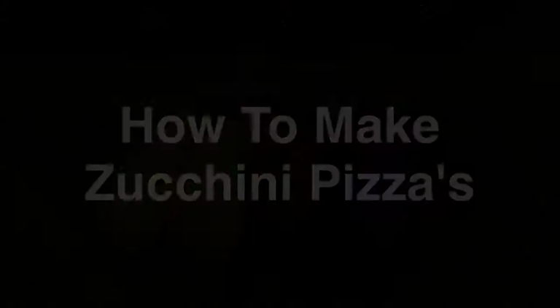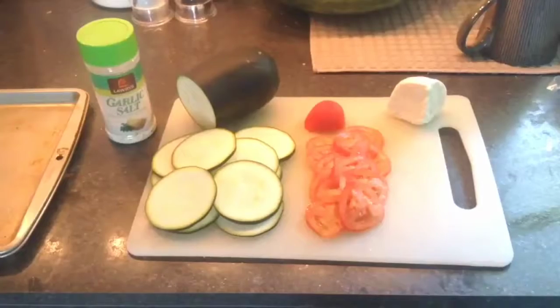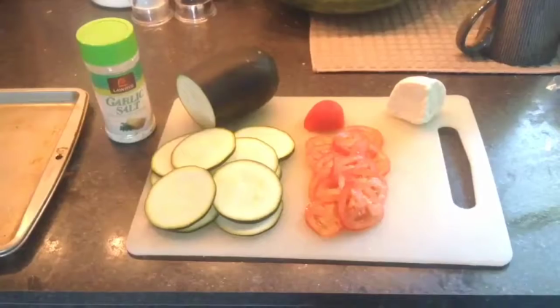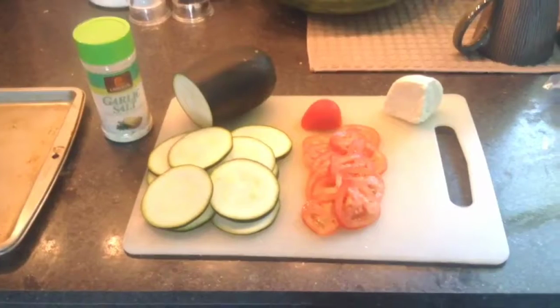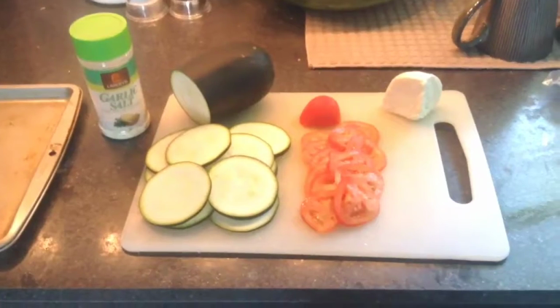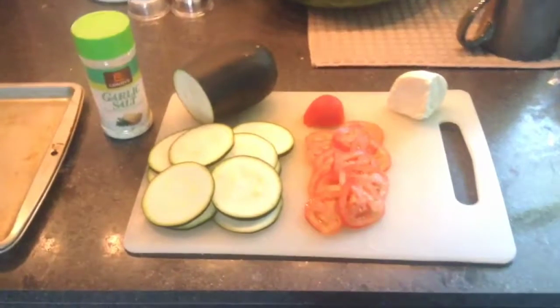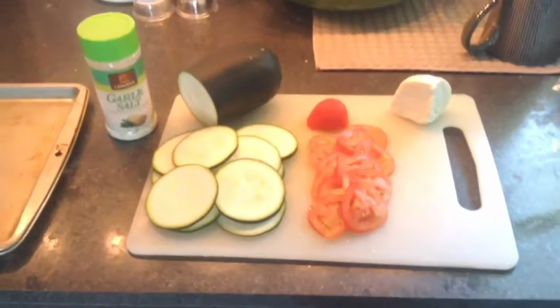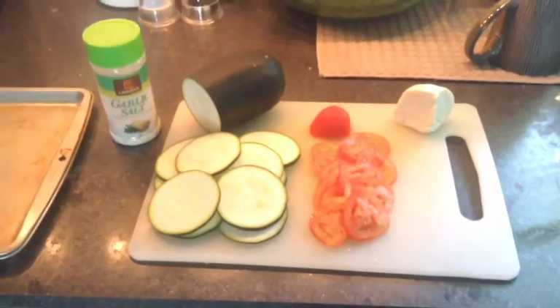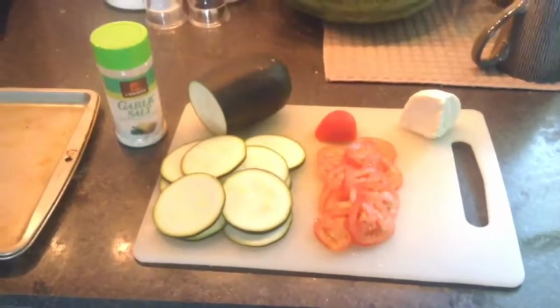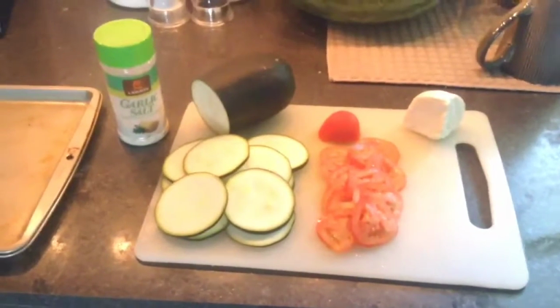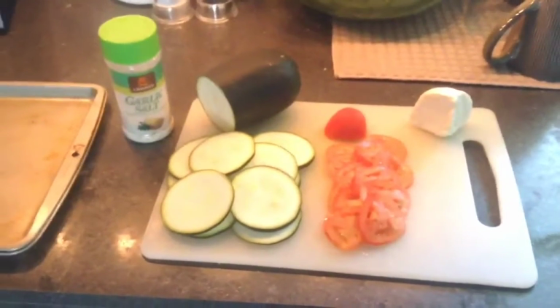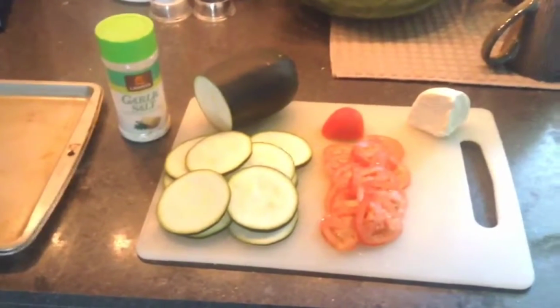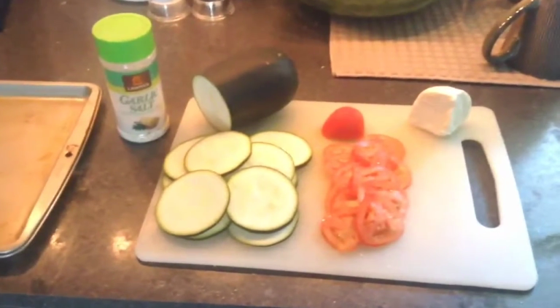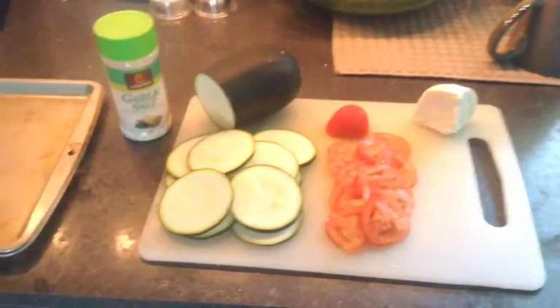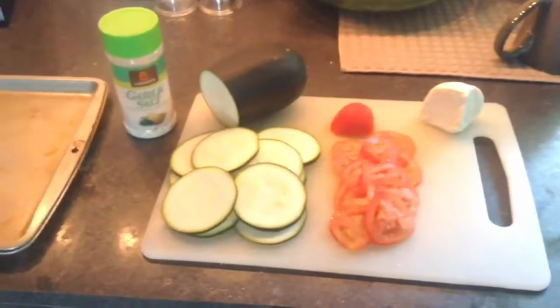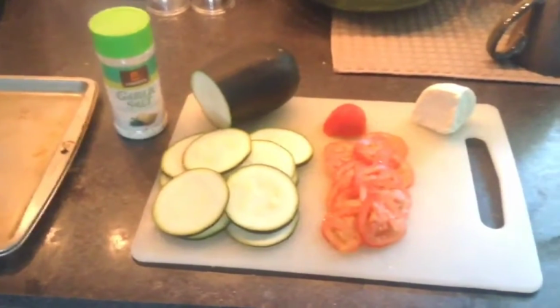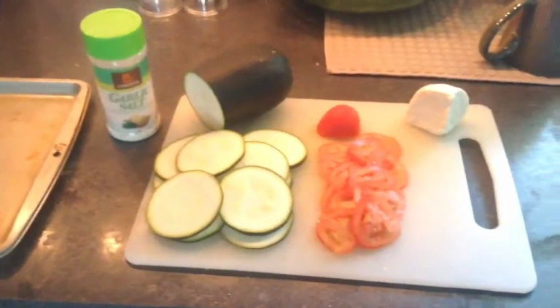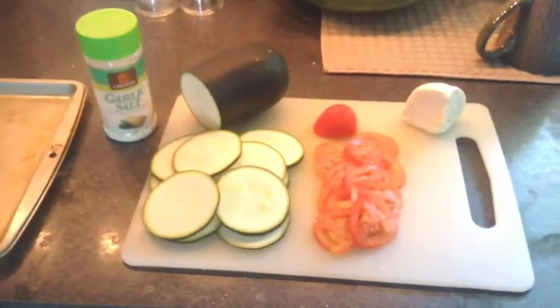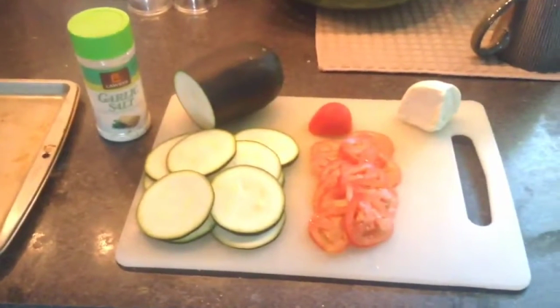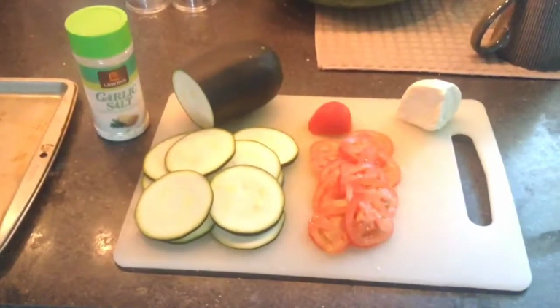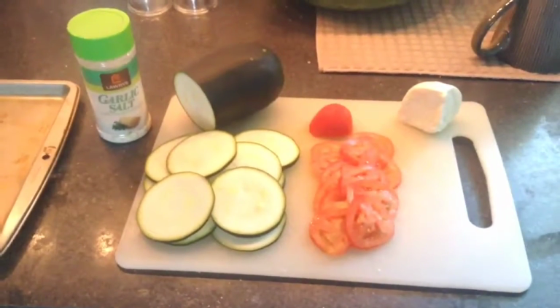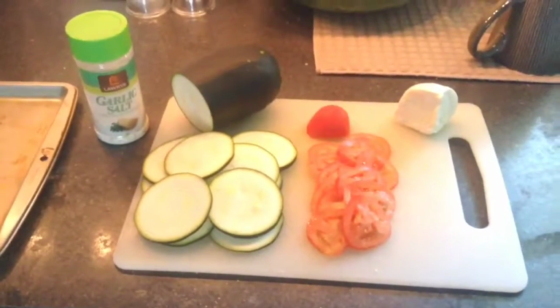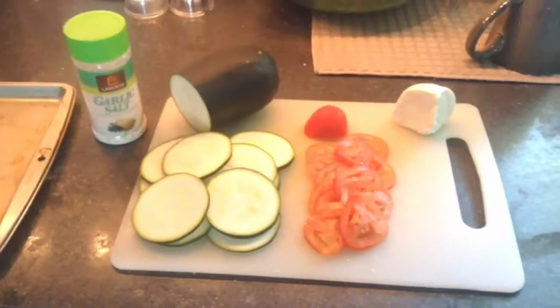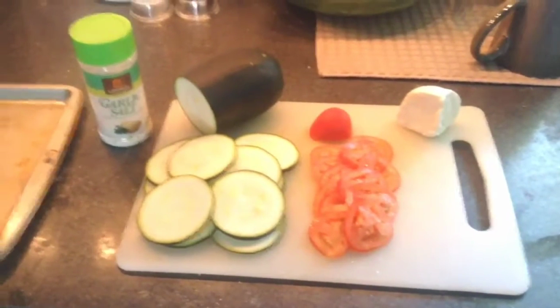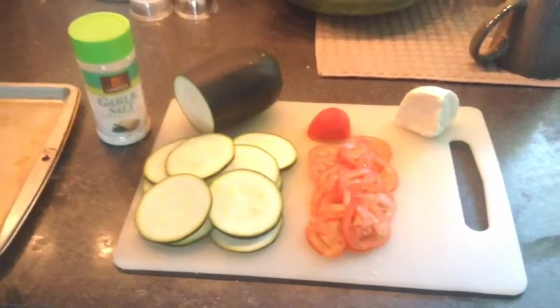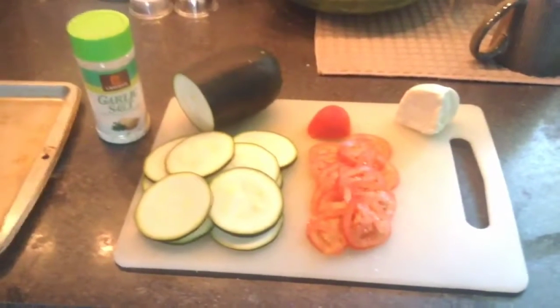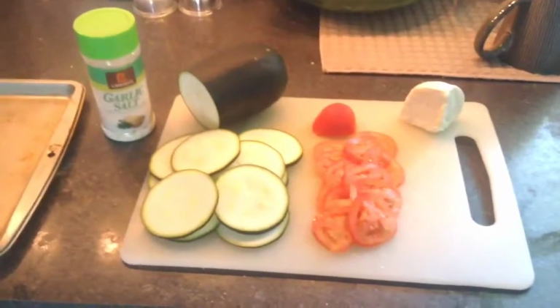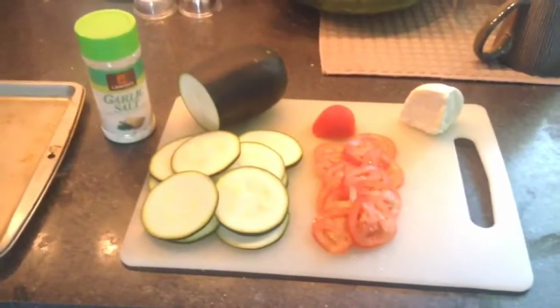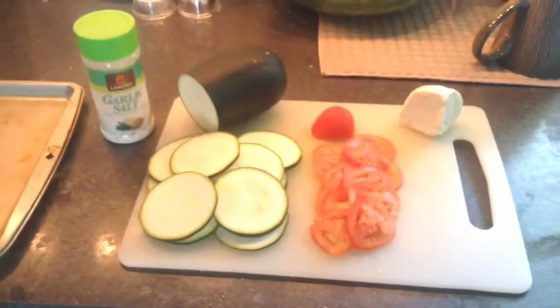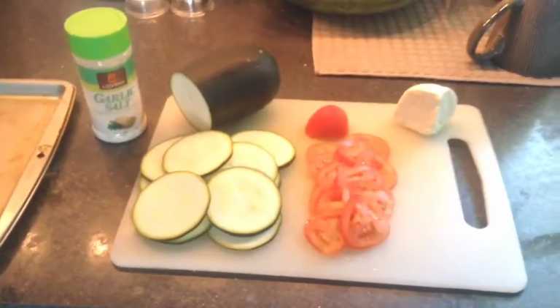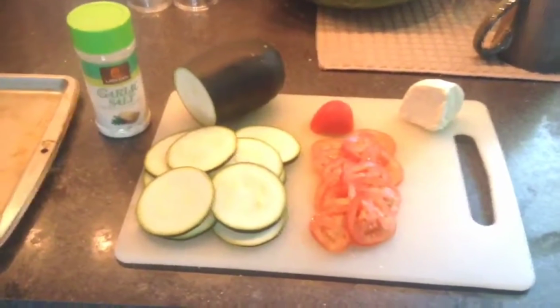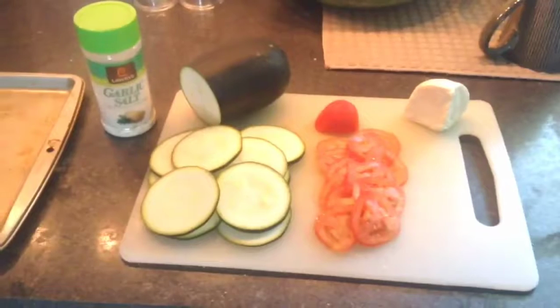Good morning. Welcome to Garden Party. Today we're going to show you how to make those zucchini pizzas.